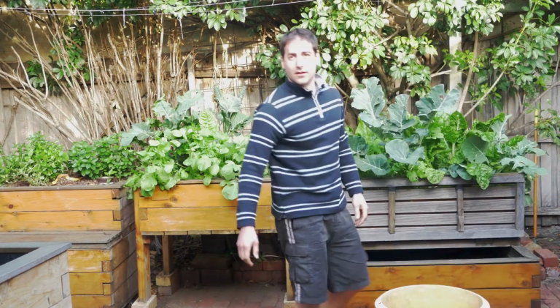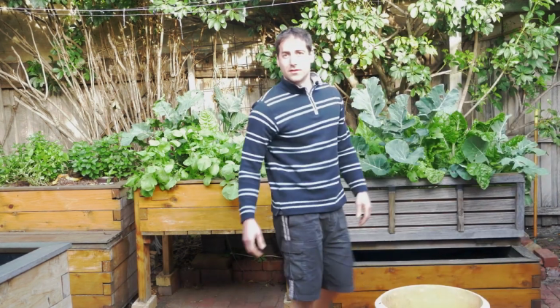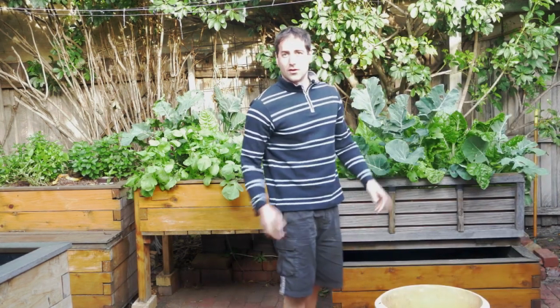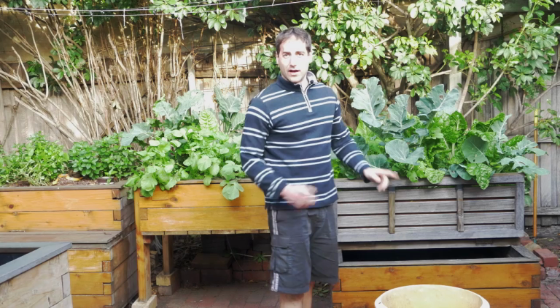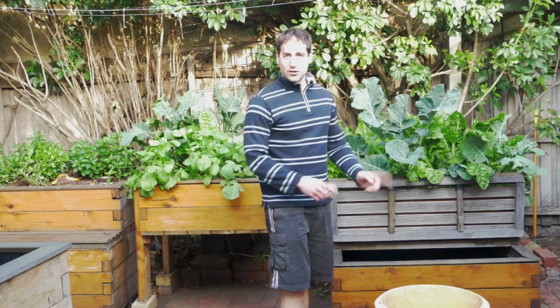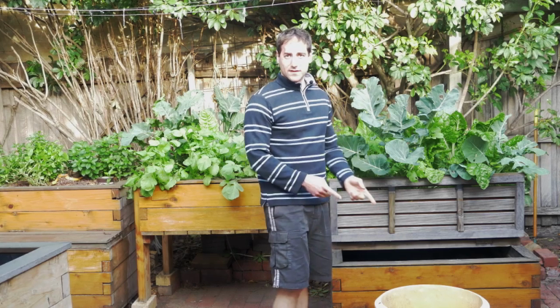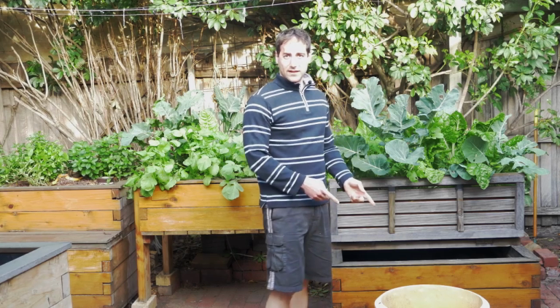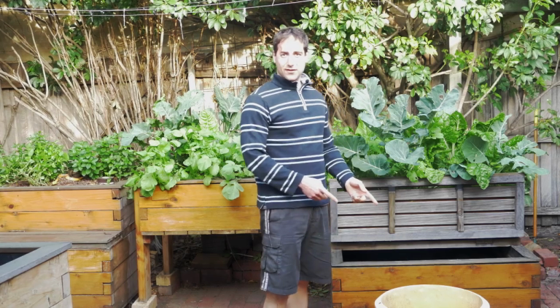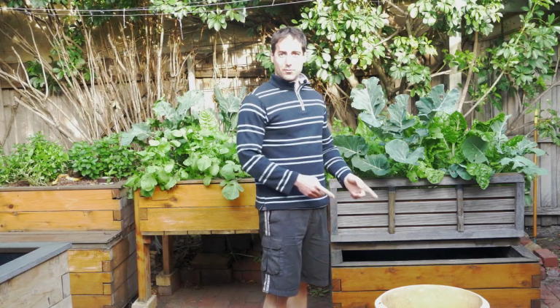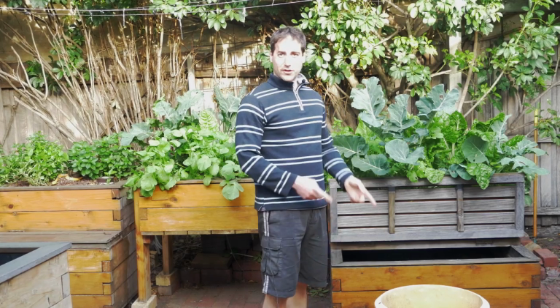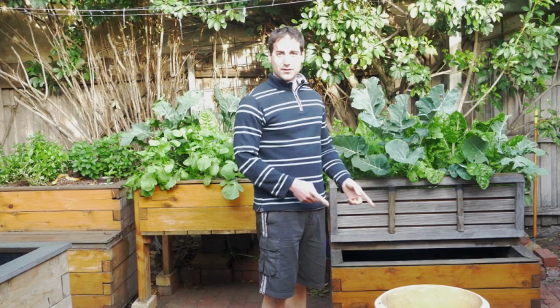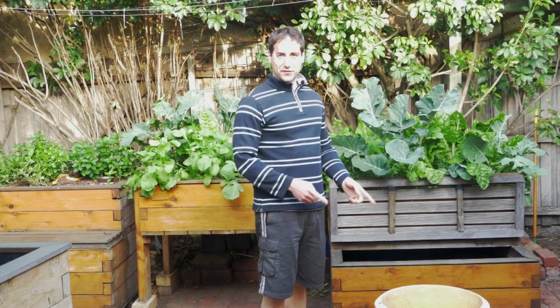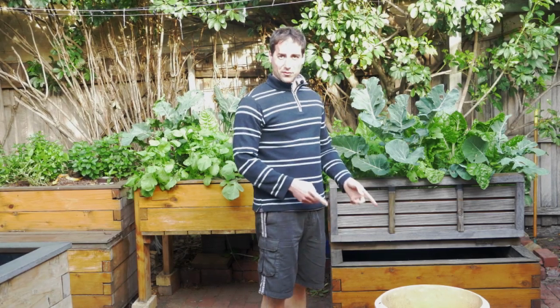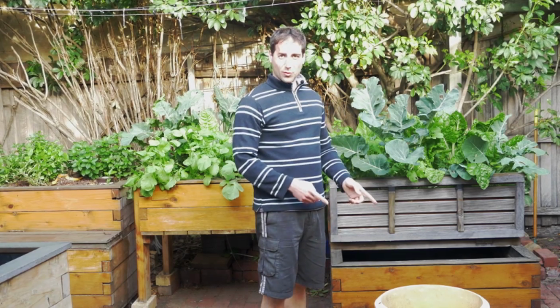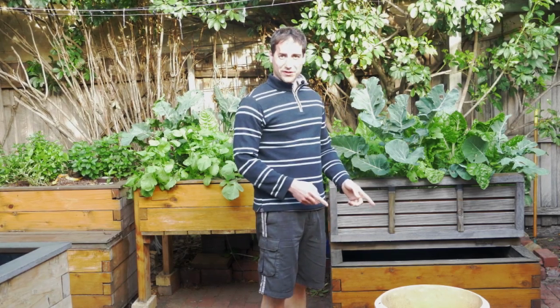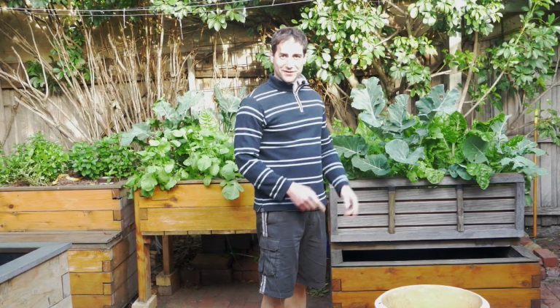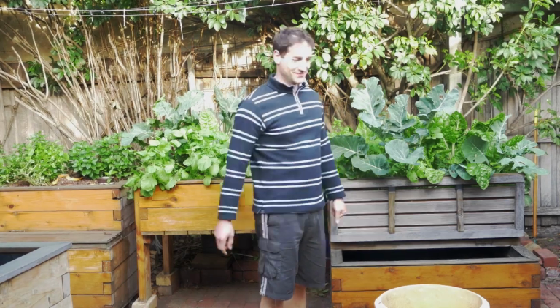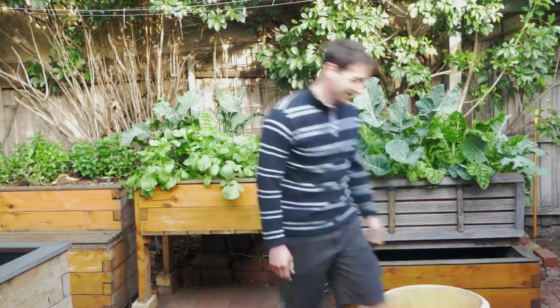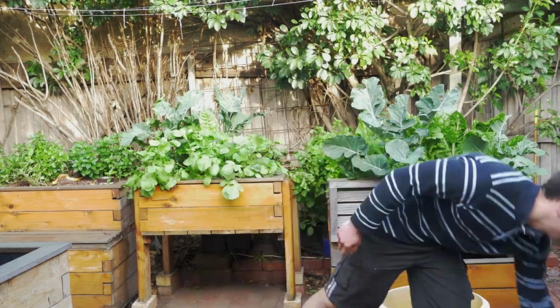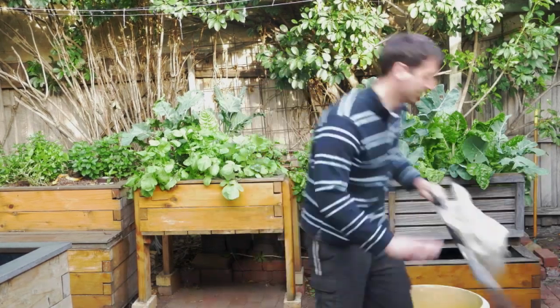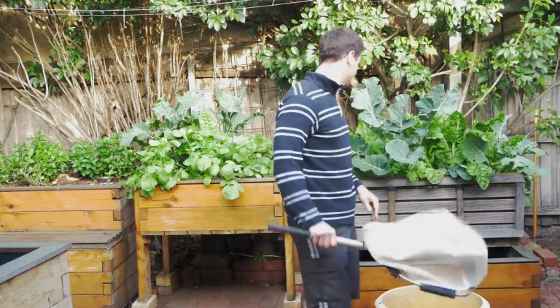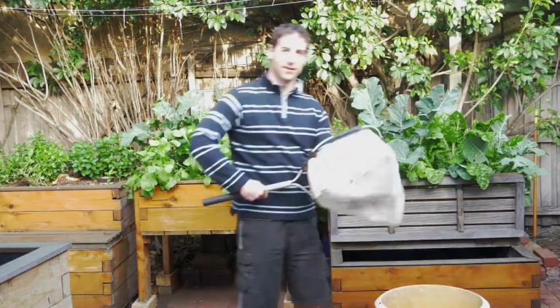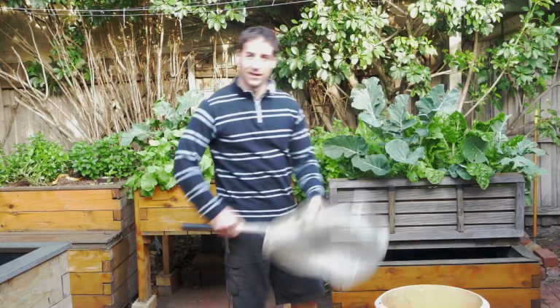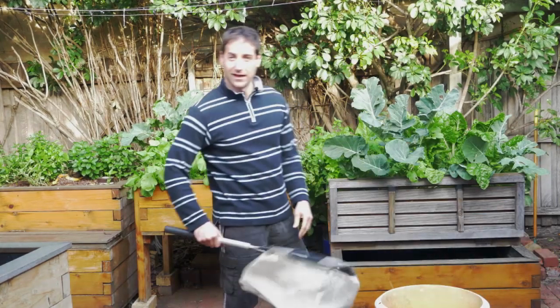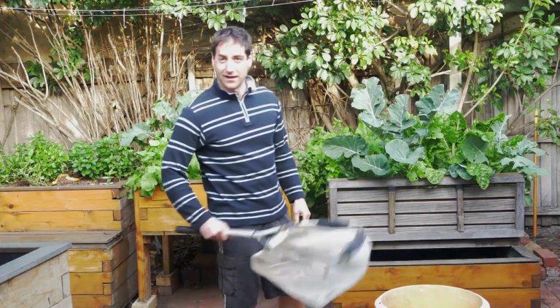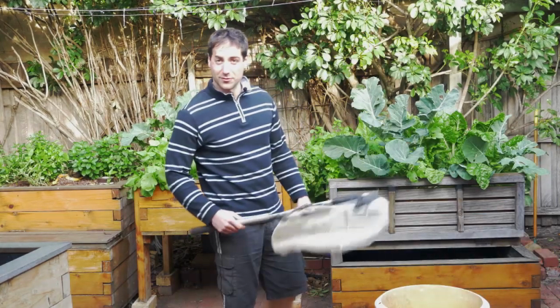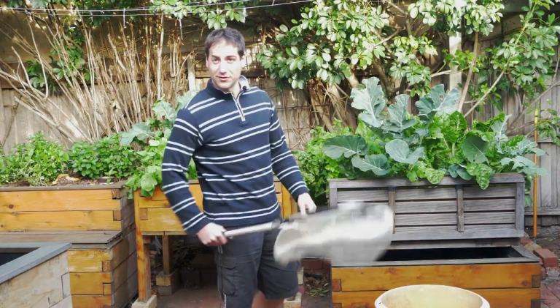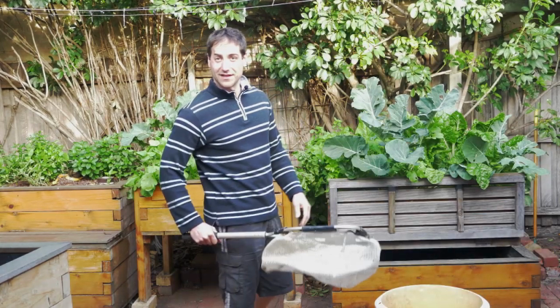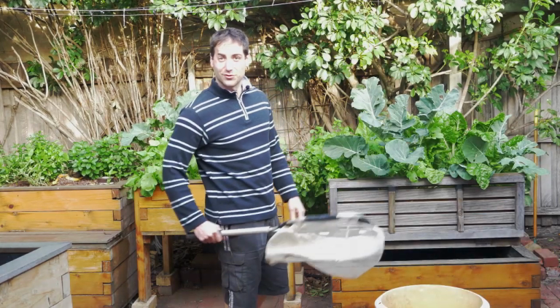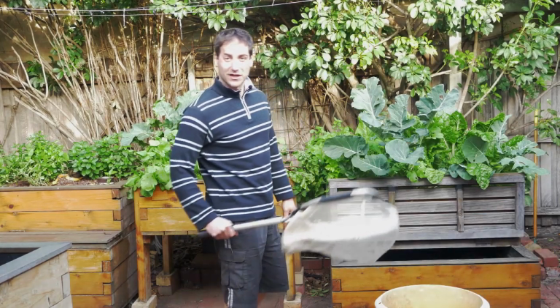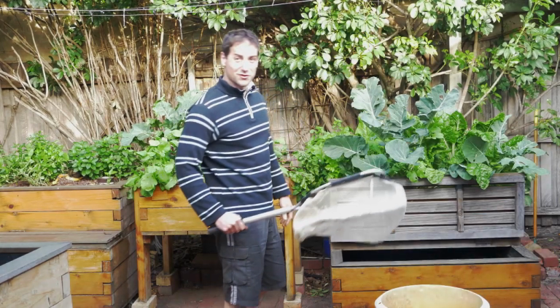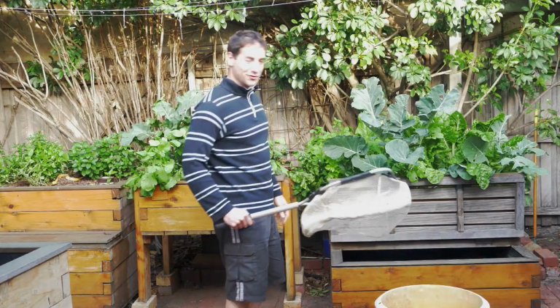I've got a bucket here with some water and I'm going to start to catch a few.